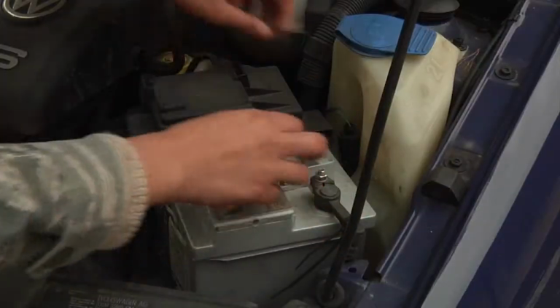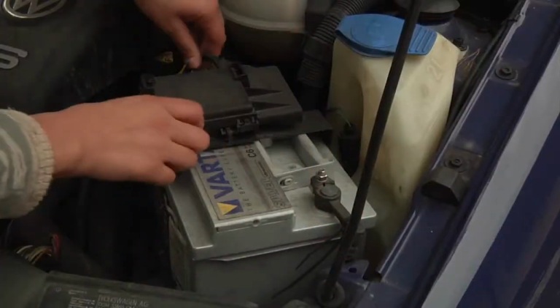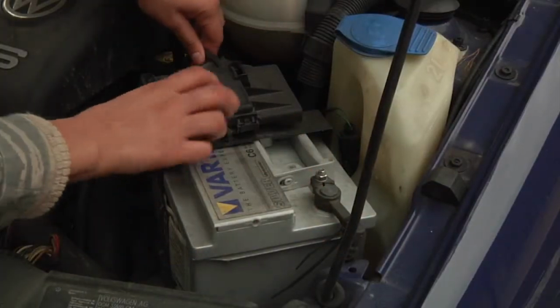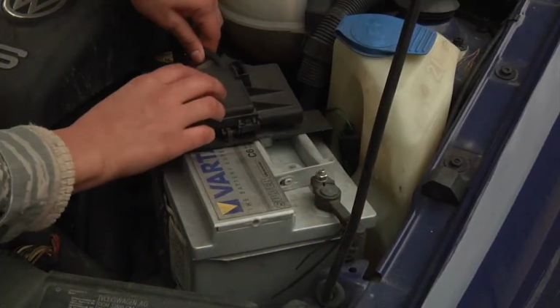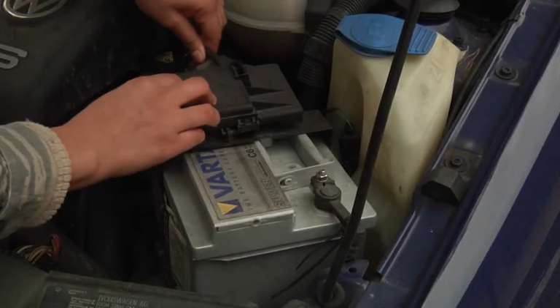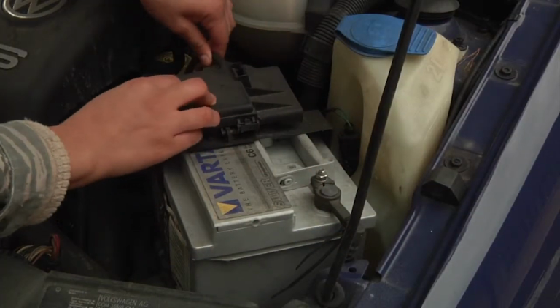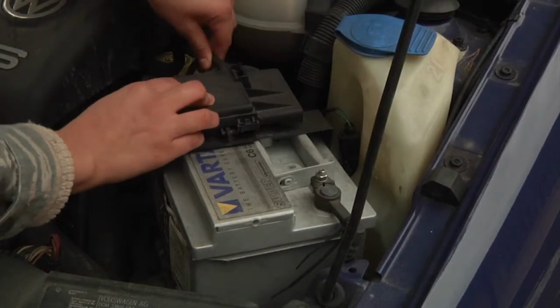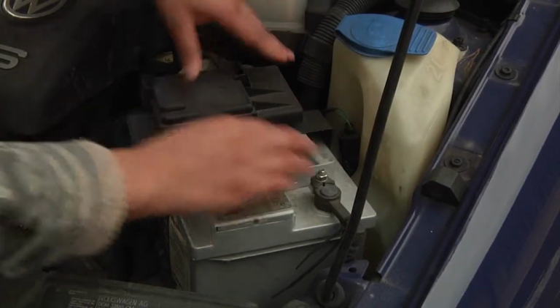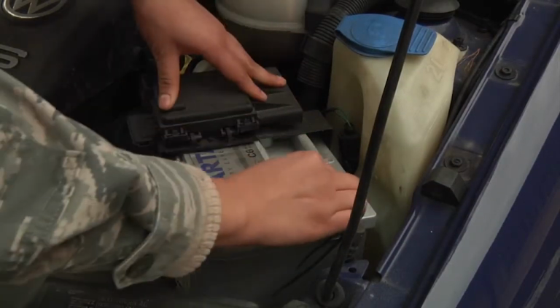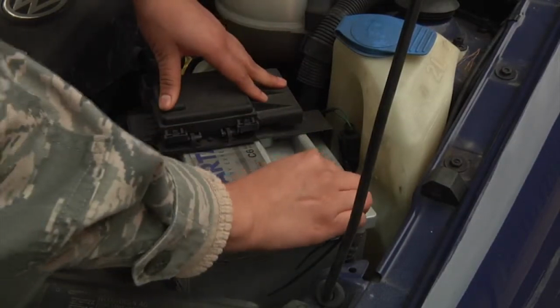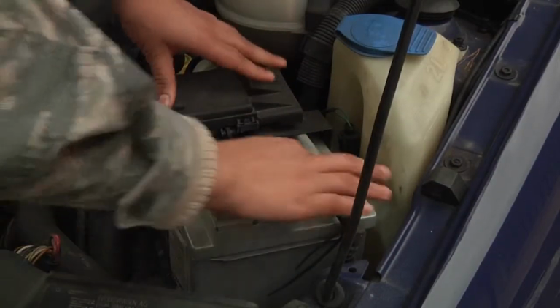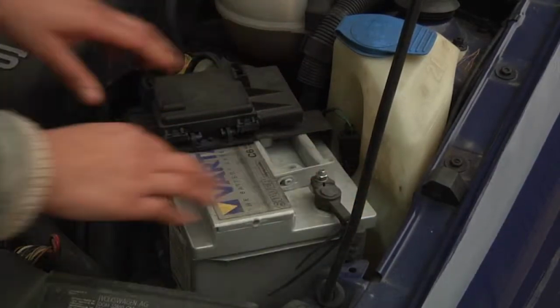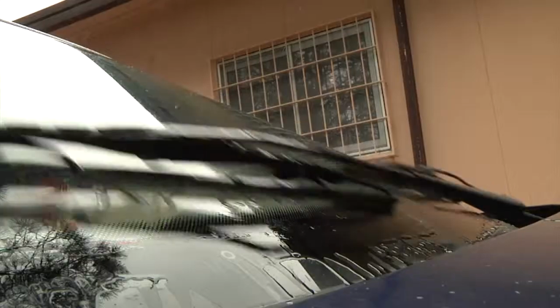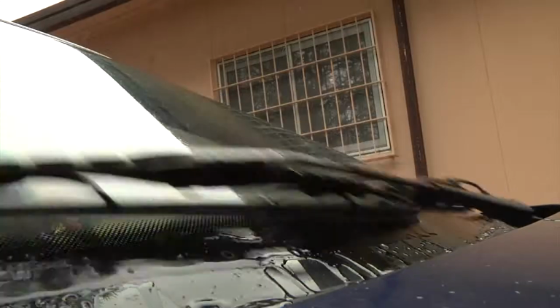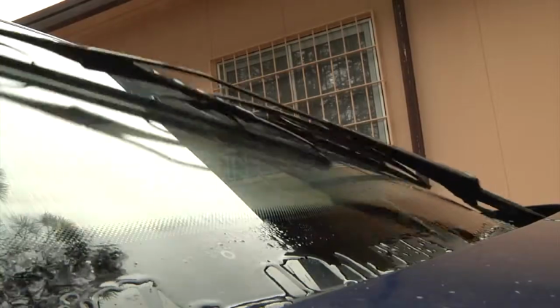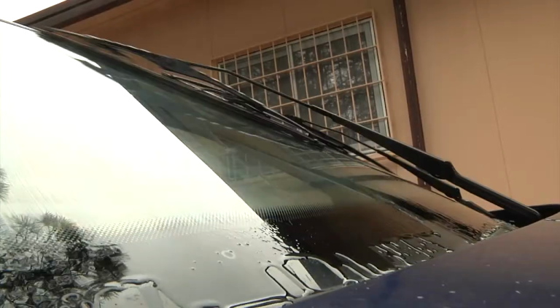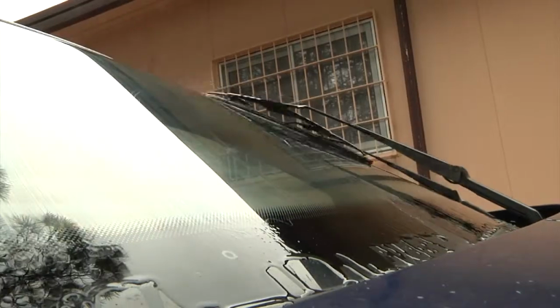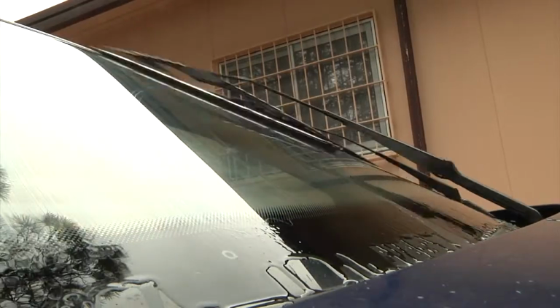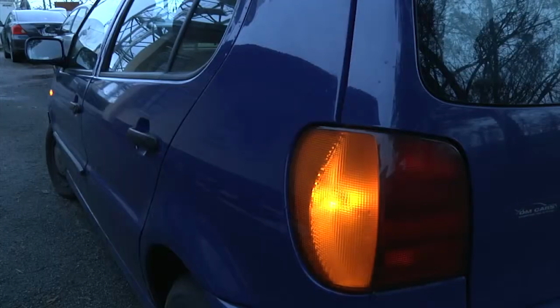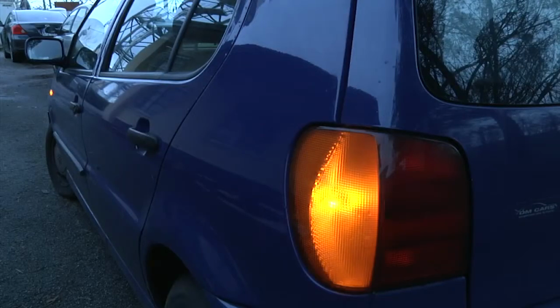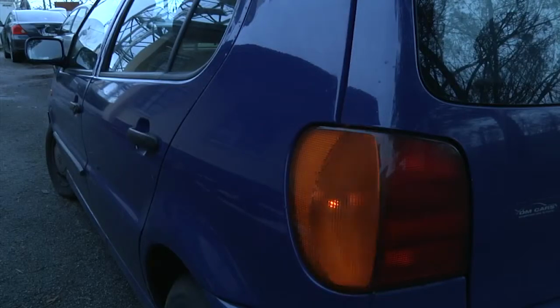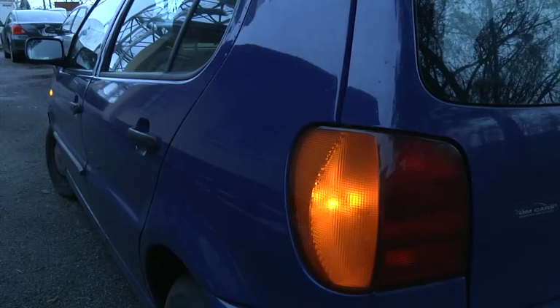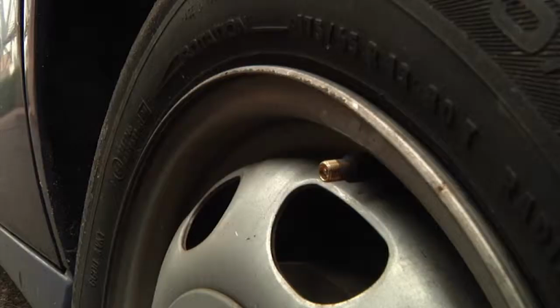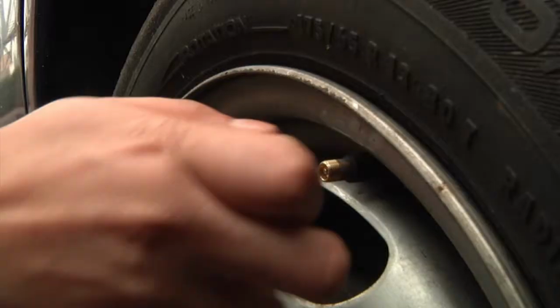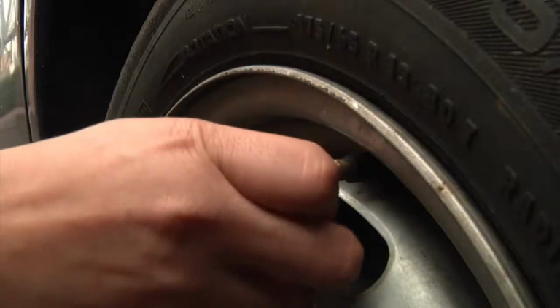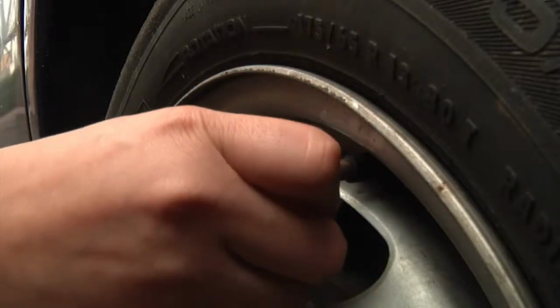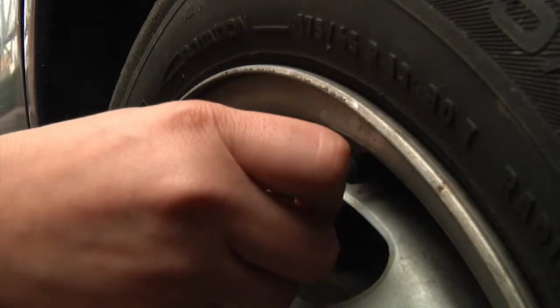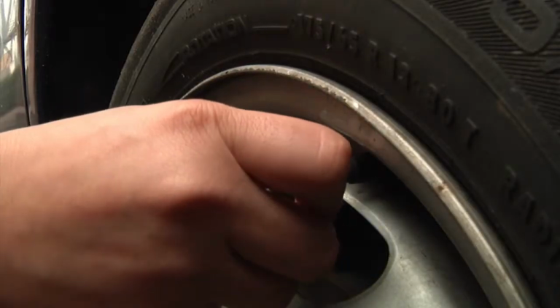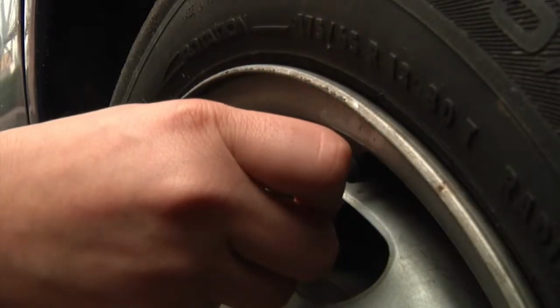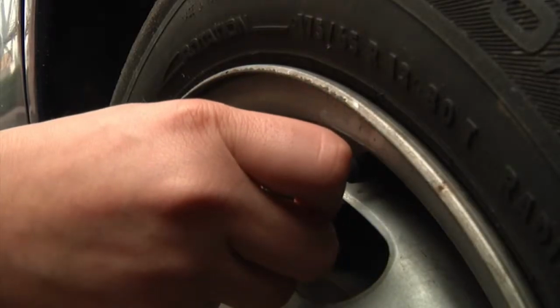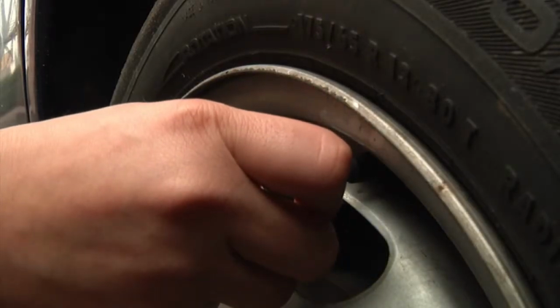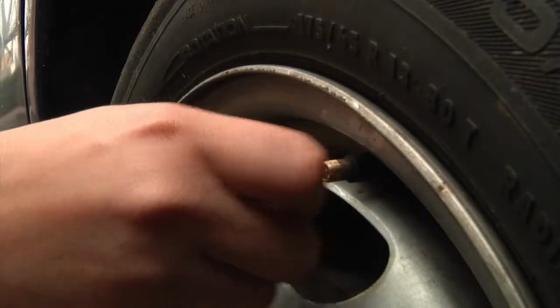Other things to check include battery connections, windshield wipers, lights, as well as tire tread and insulation.